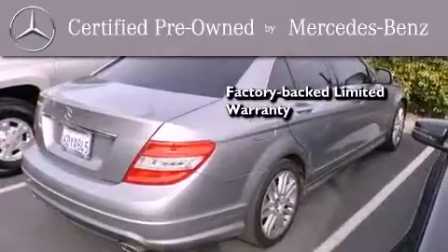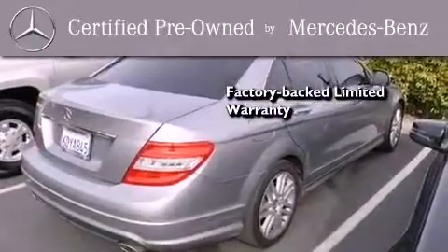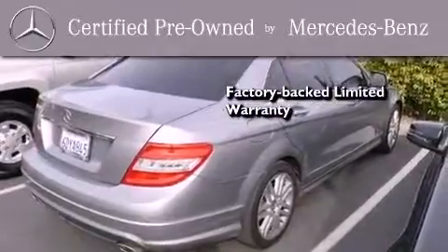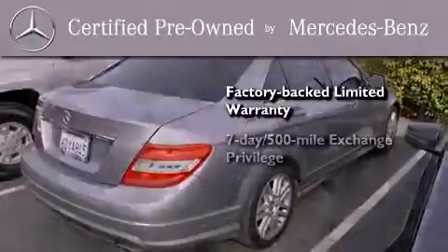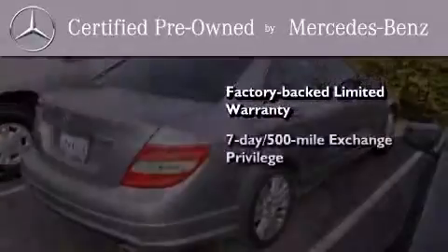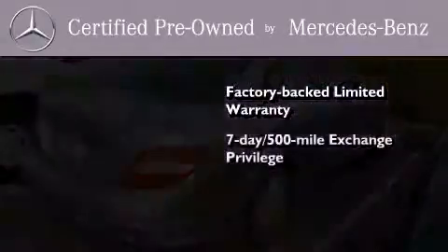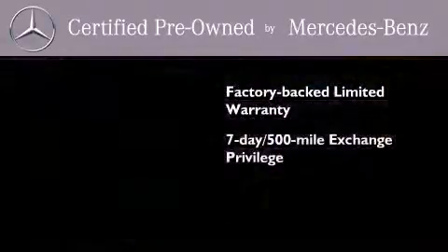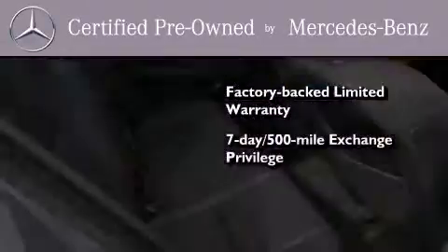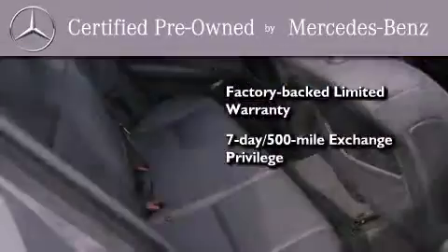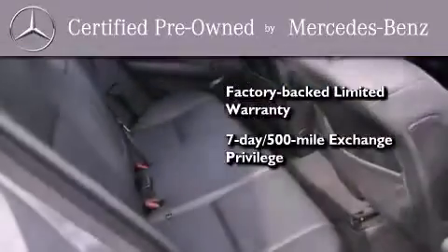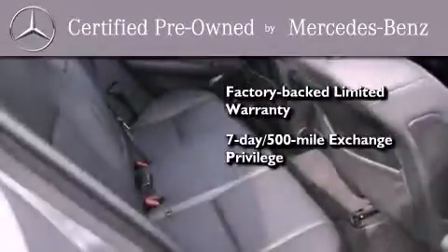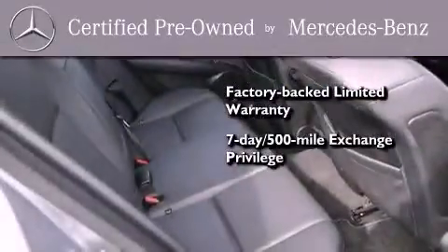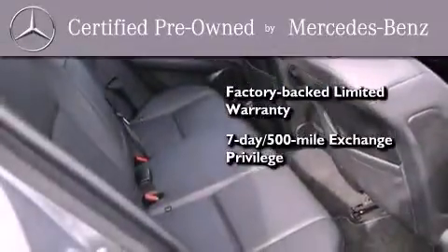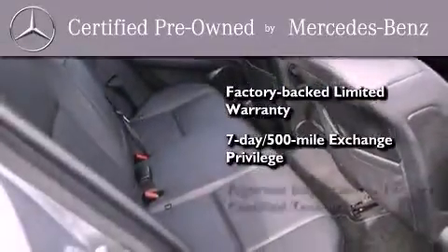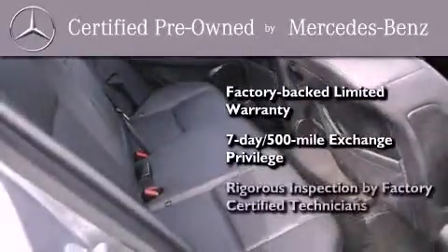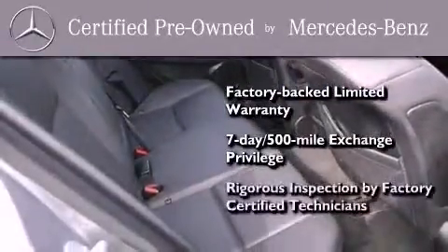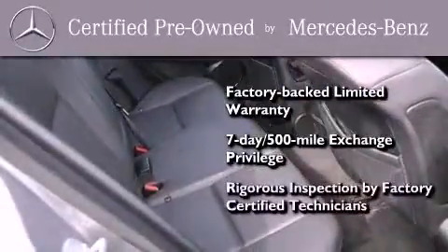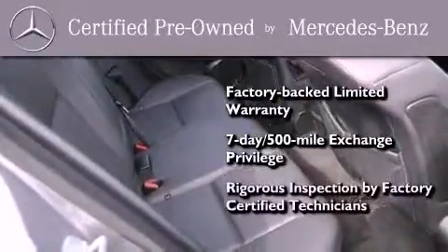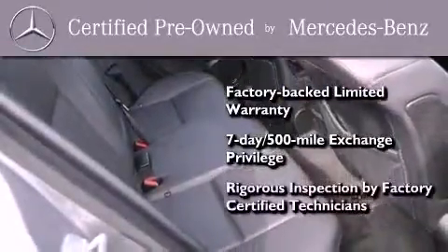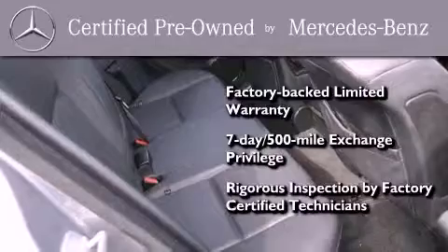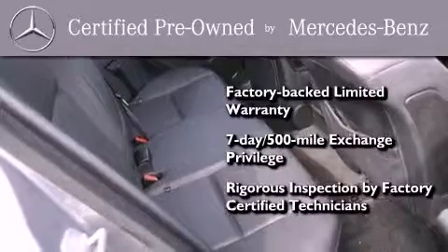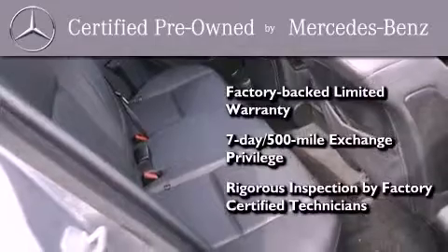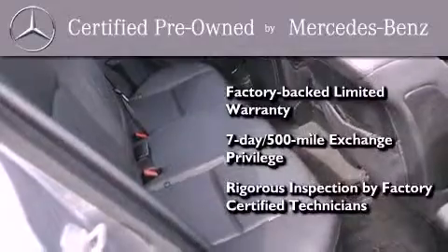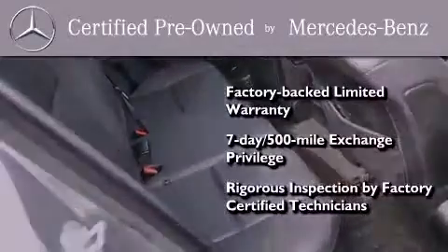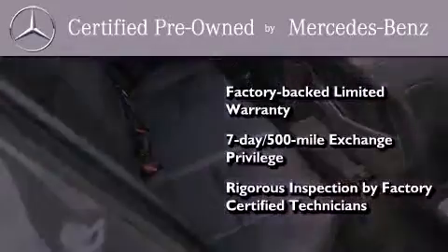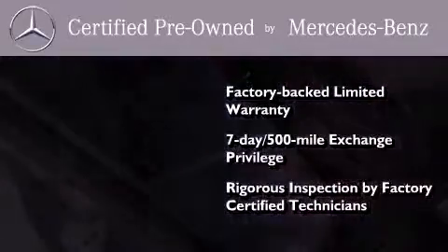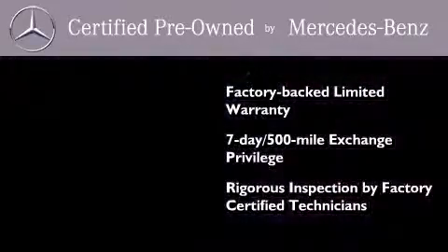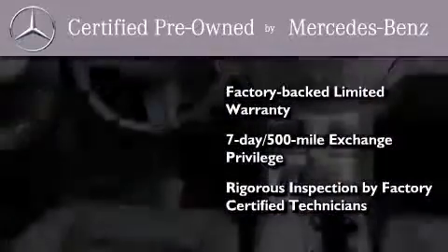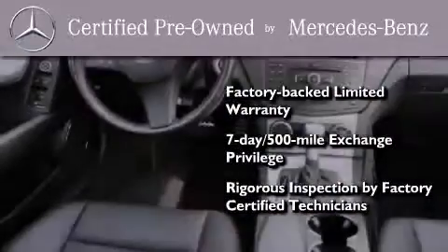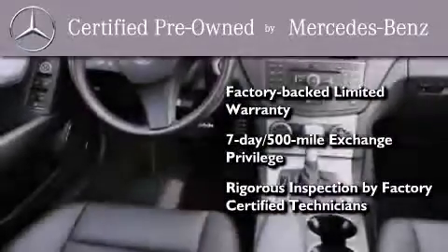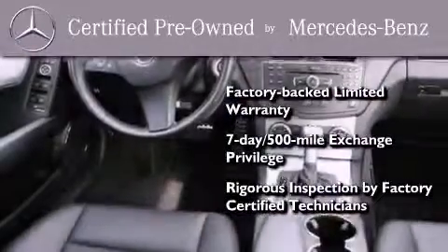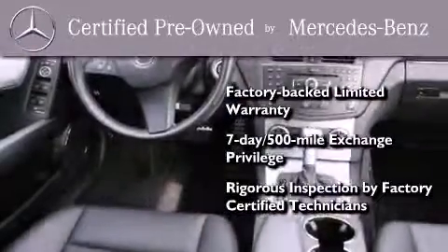A seven-day, 500-mile exchange privilege. And virtually every system was rigorously inspected by factory-certified technicians. Consider it with confidence.